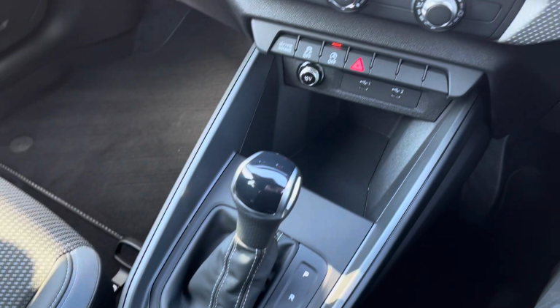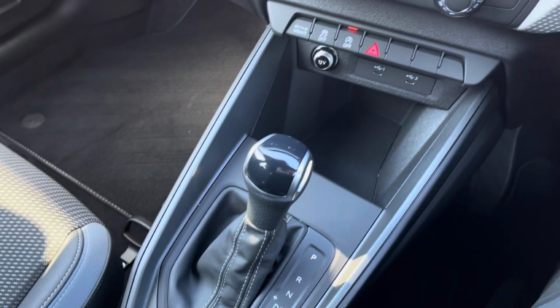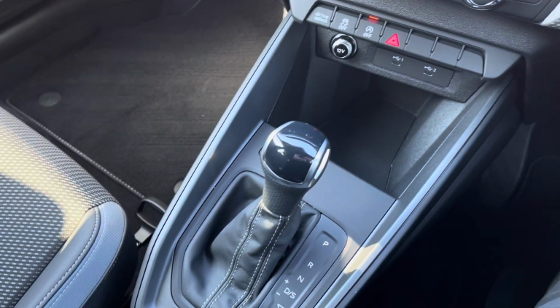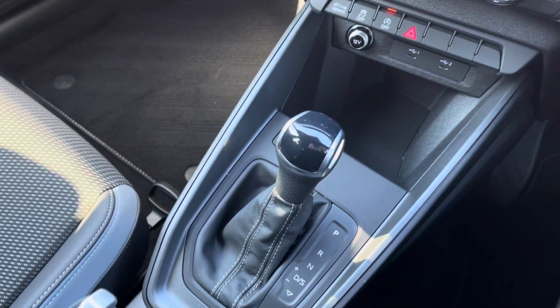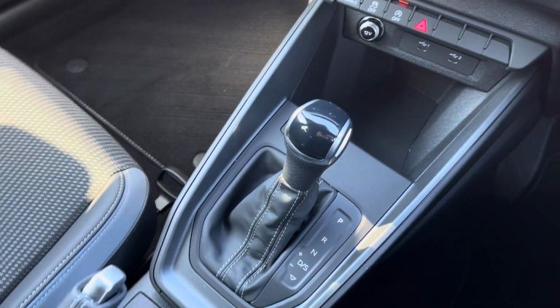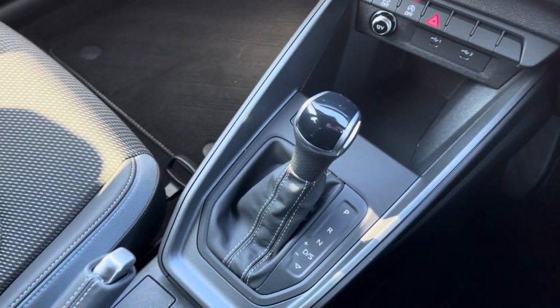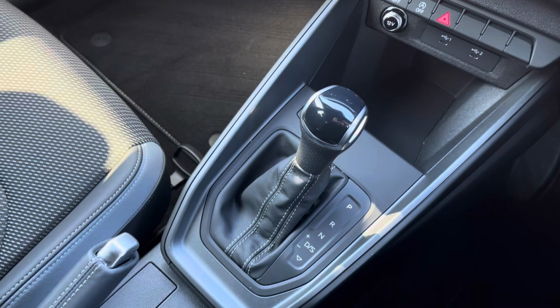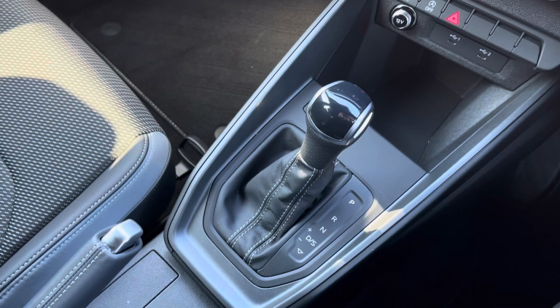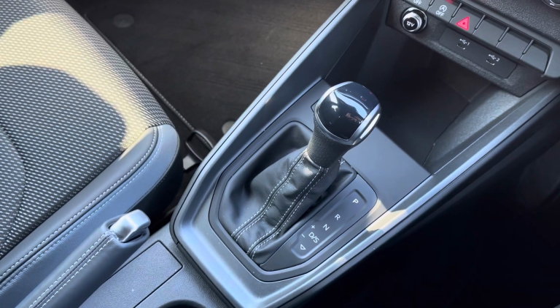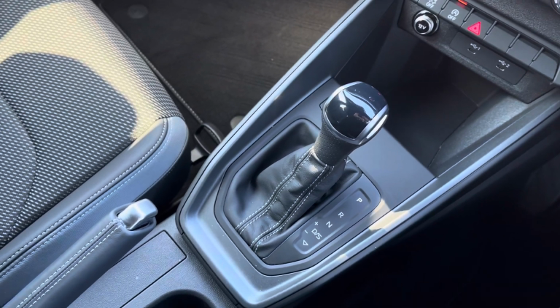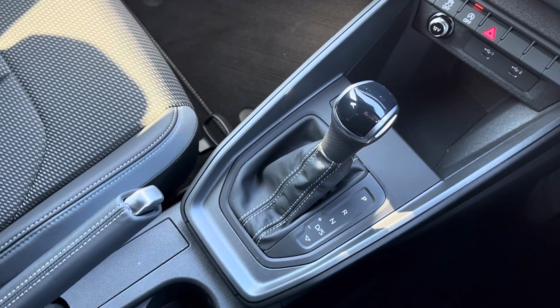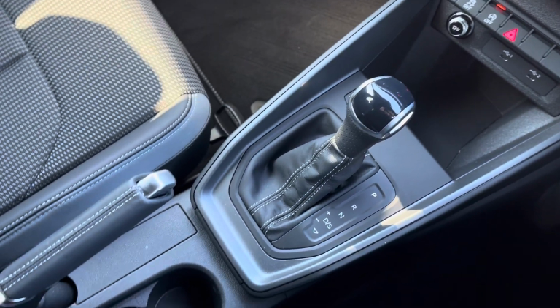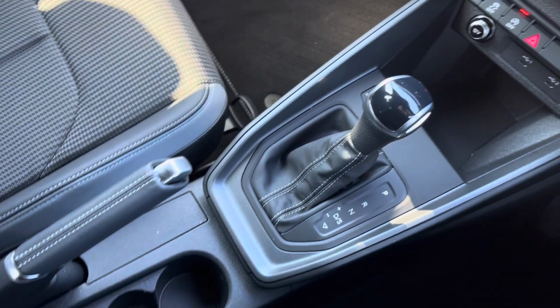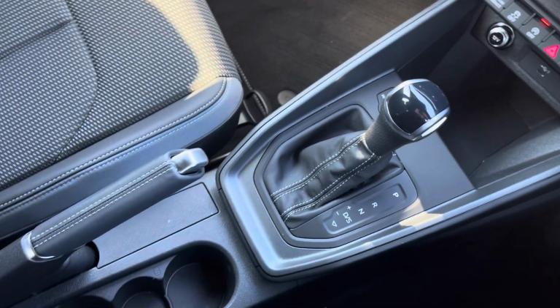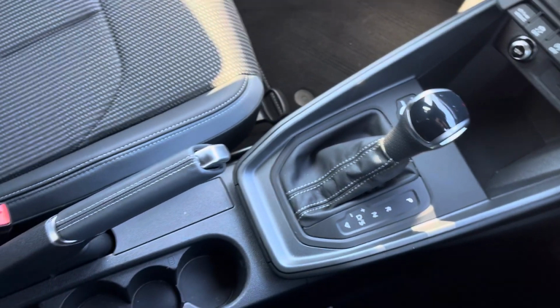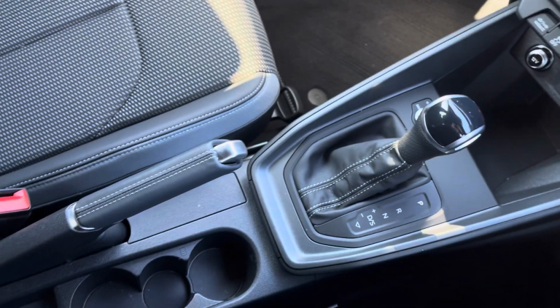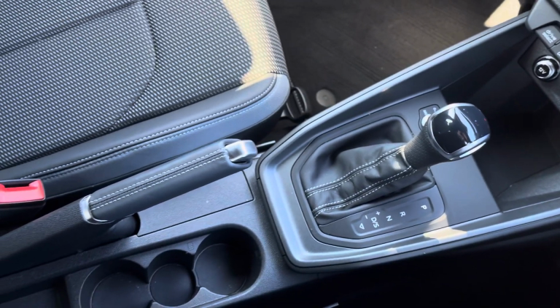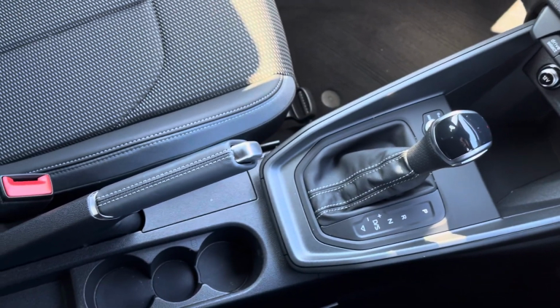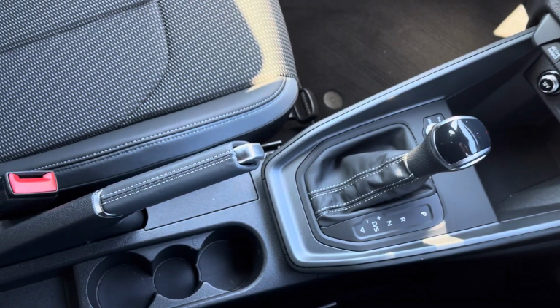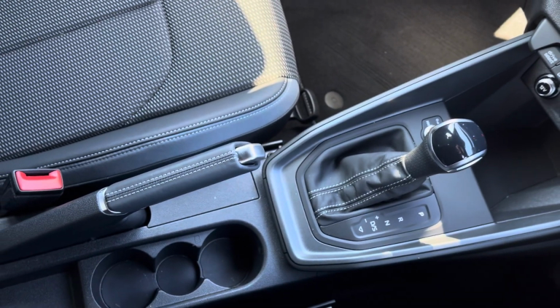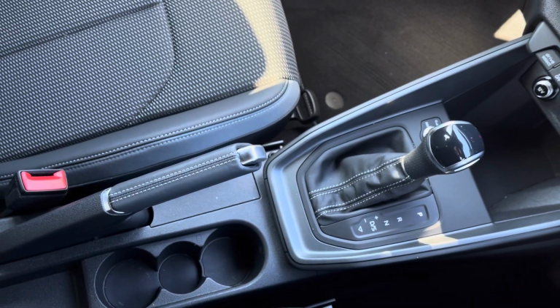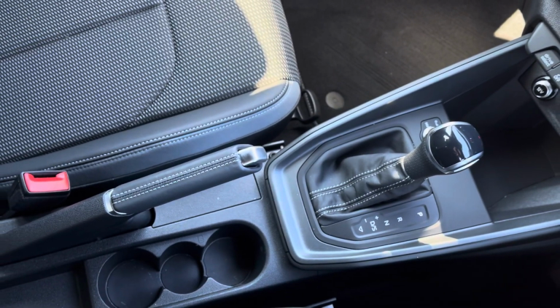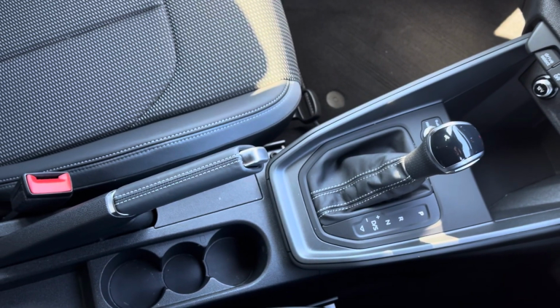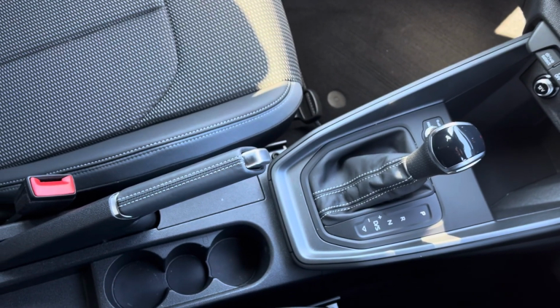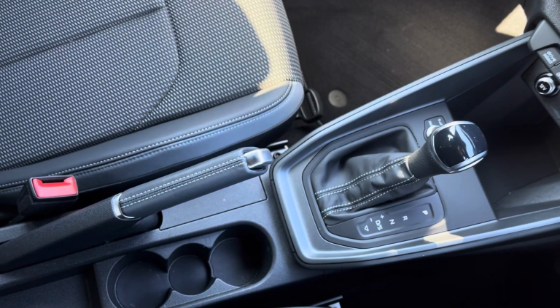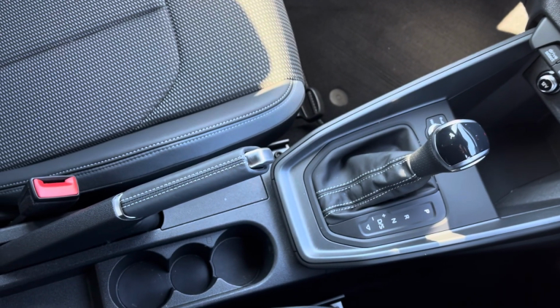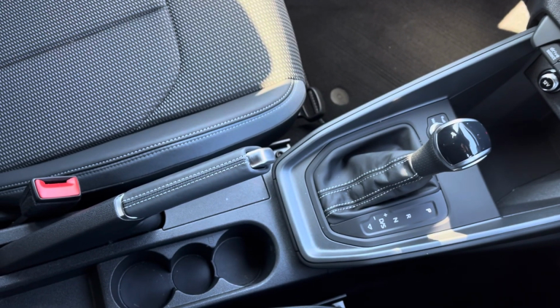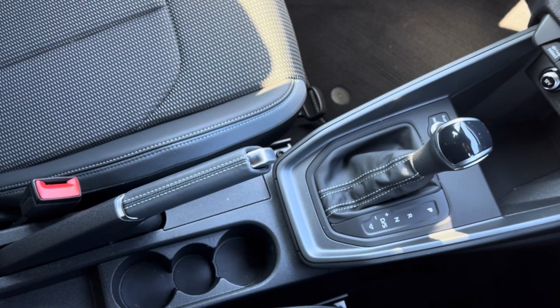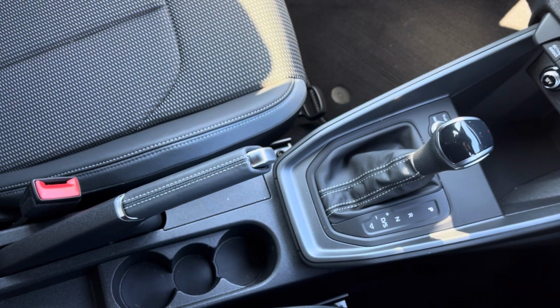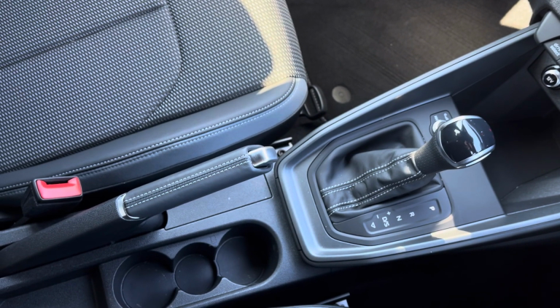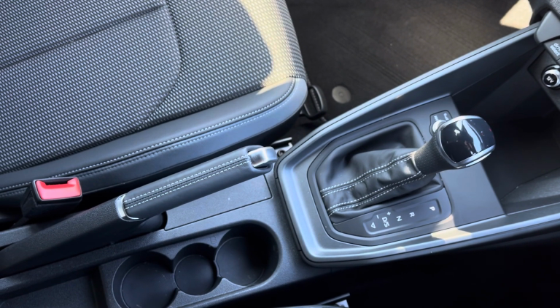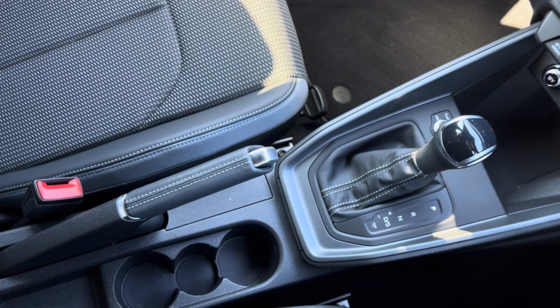Thank you for watching this video on the approved used Audi A1 available at Stafford Audi. If you have any questions or queries, do not hesitate to contact our sales team.